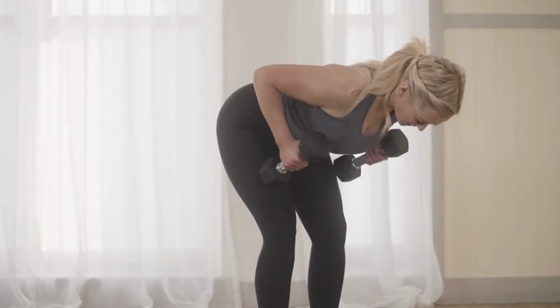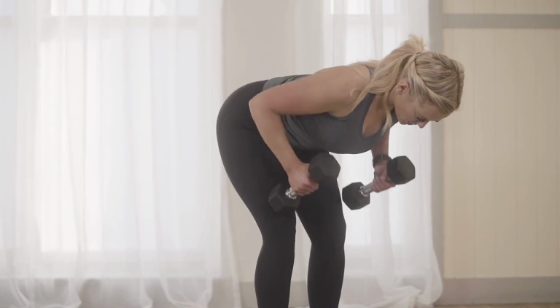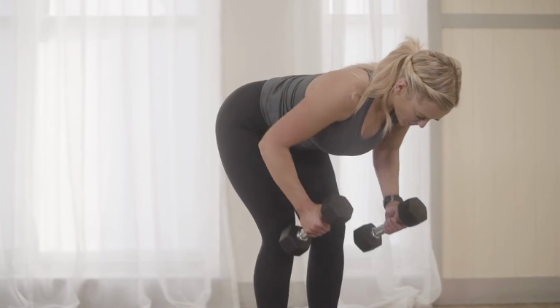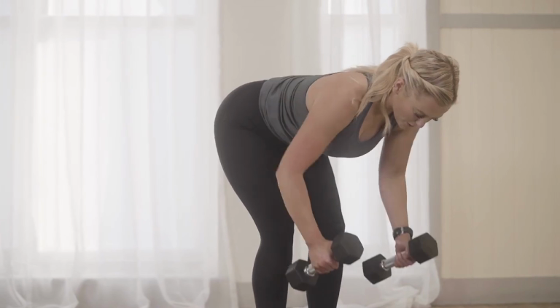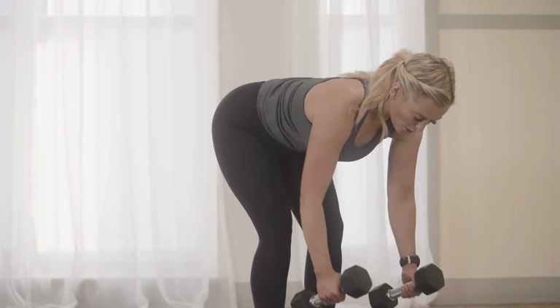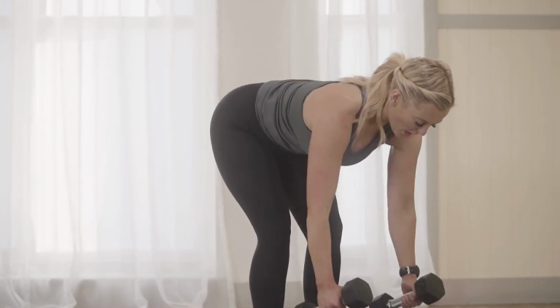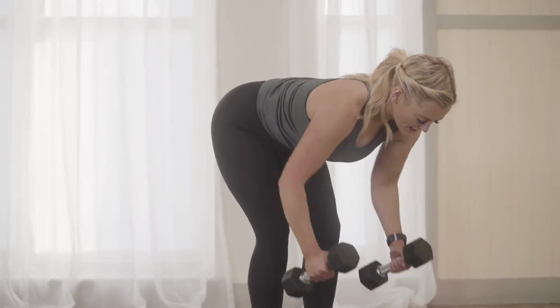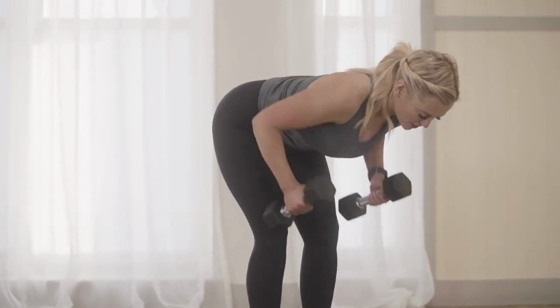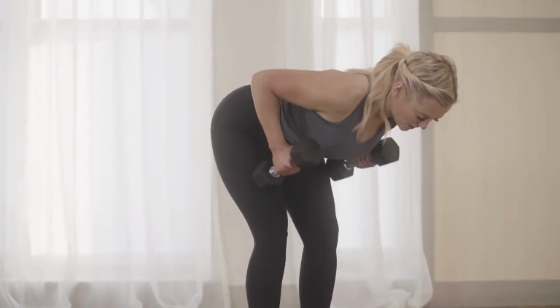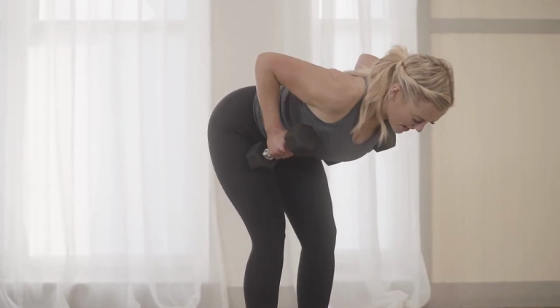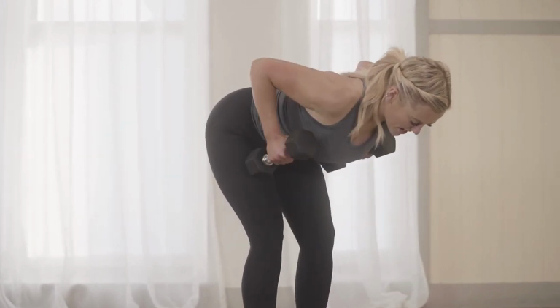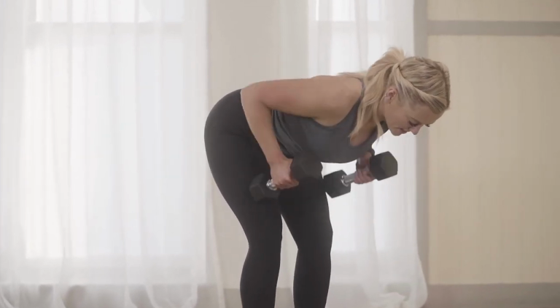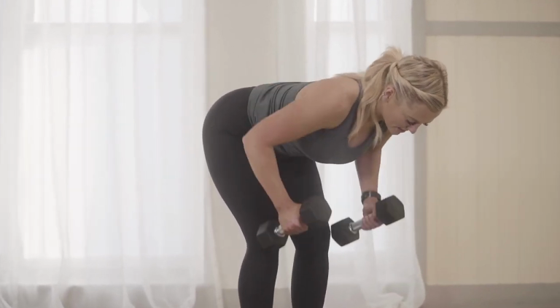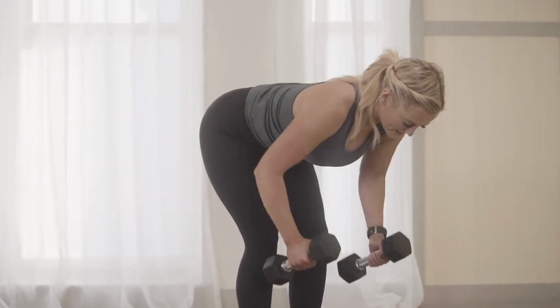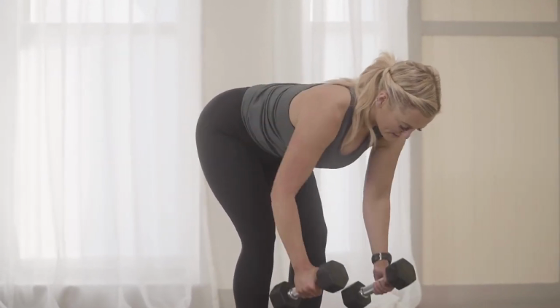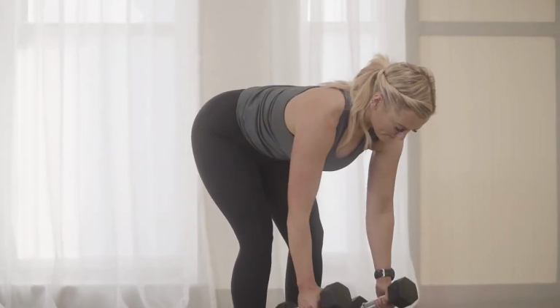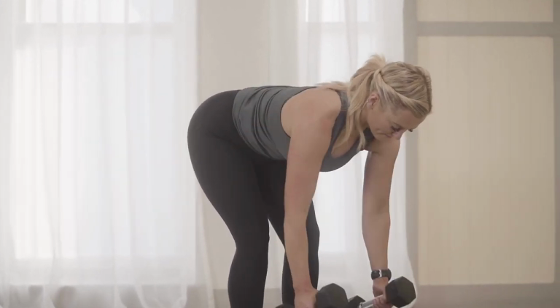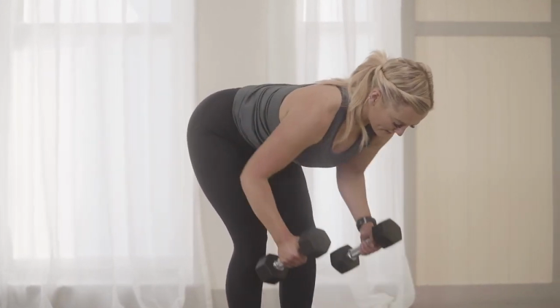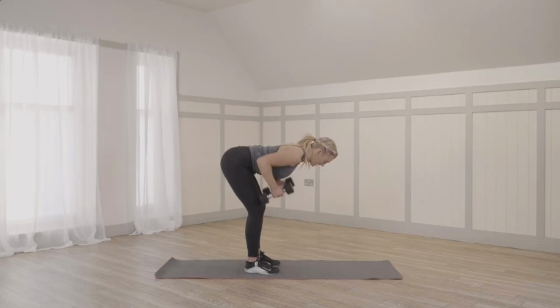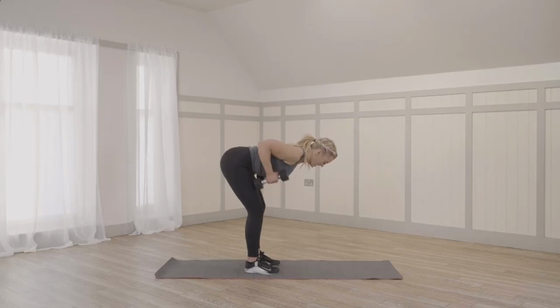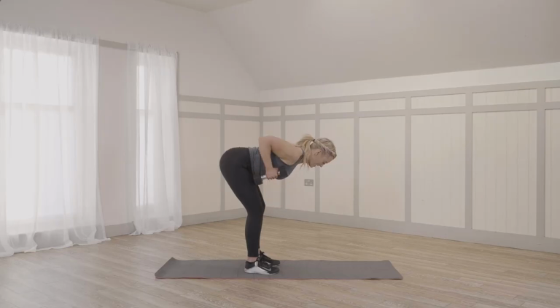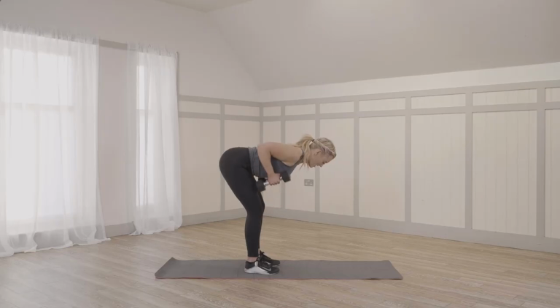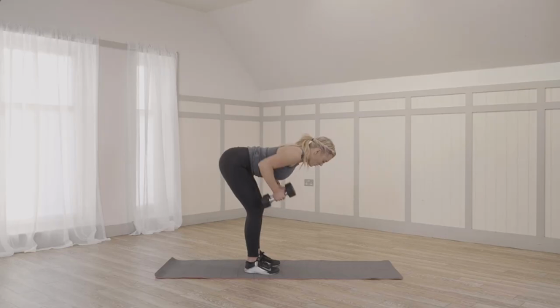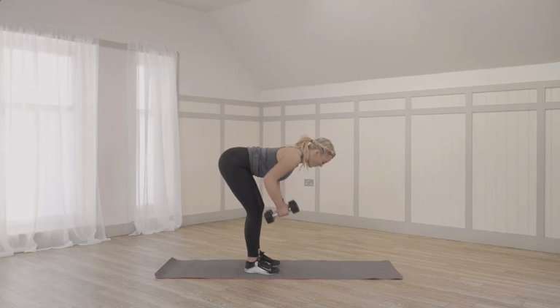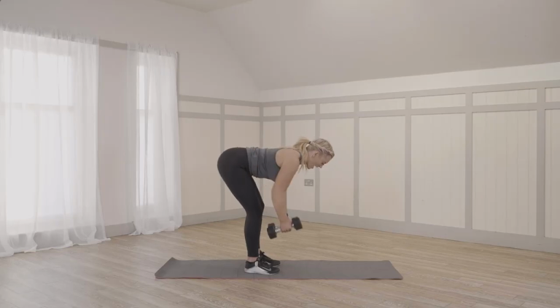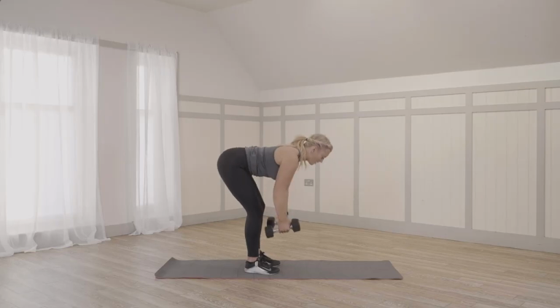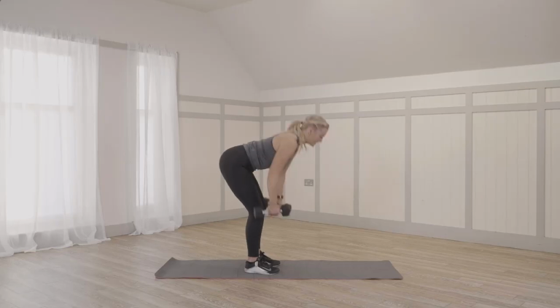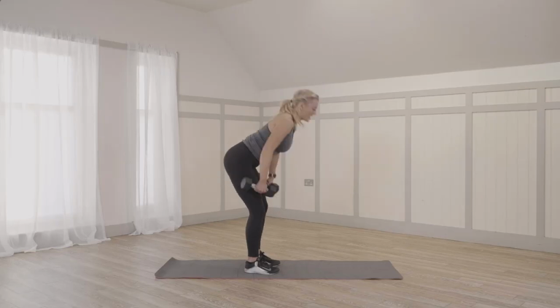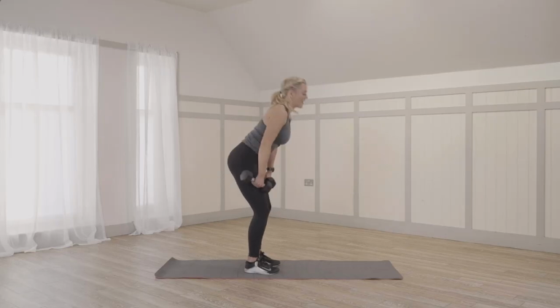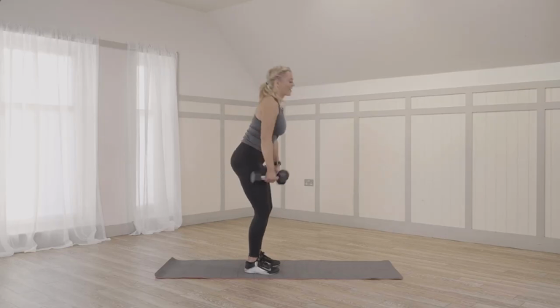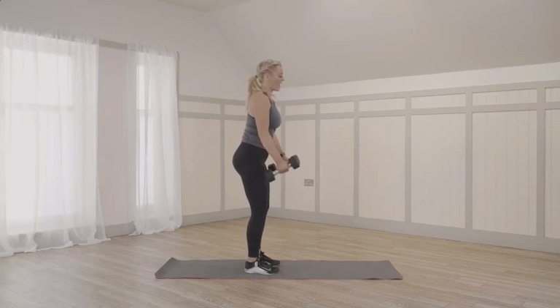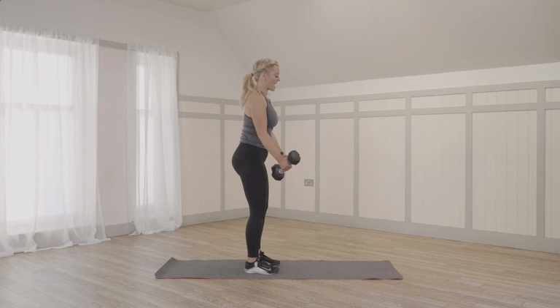Two more. Last two here. One more. Well done, guys.